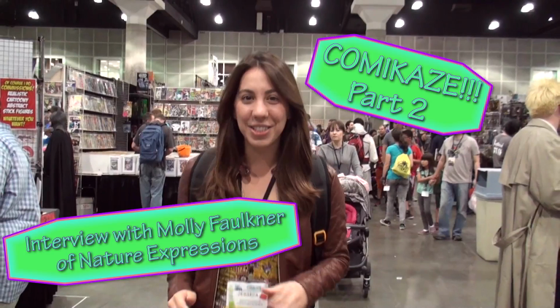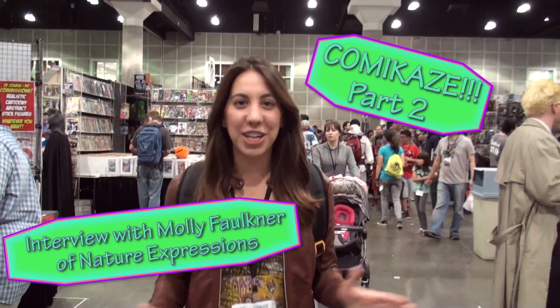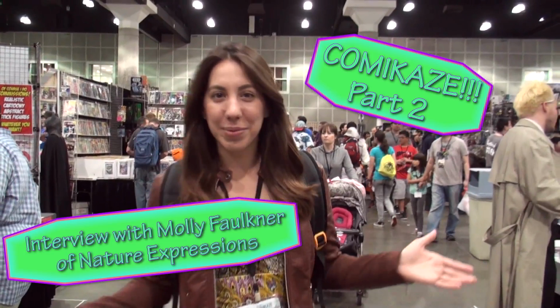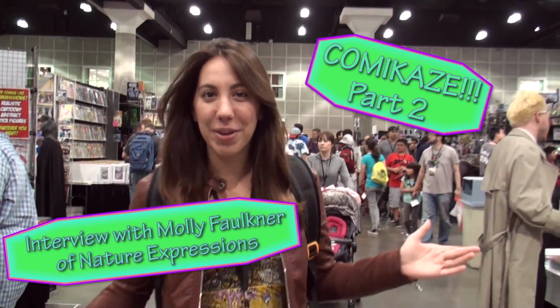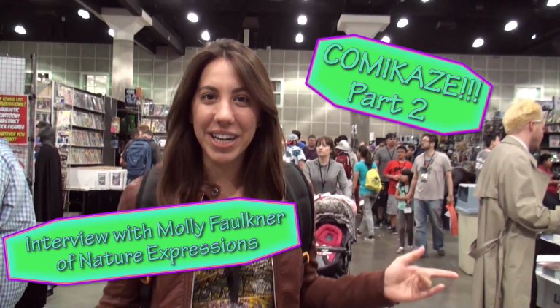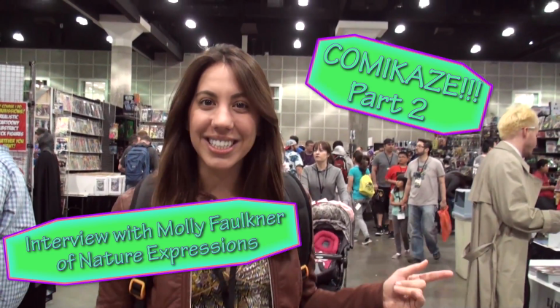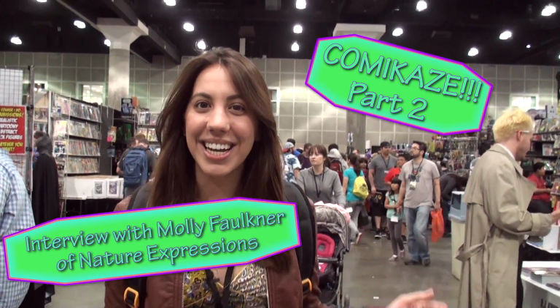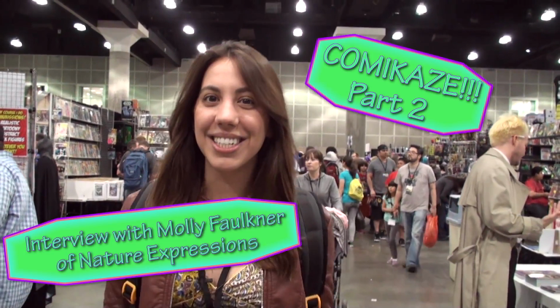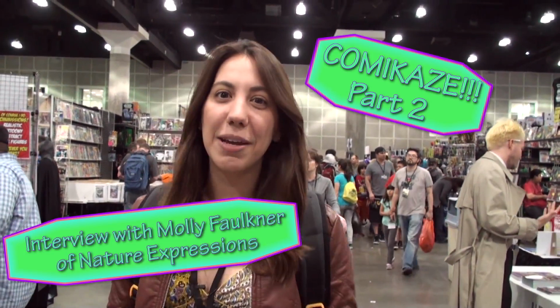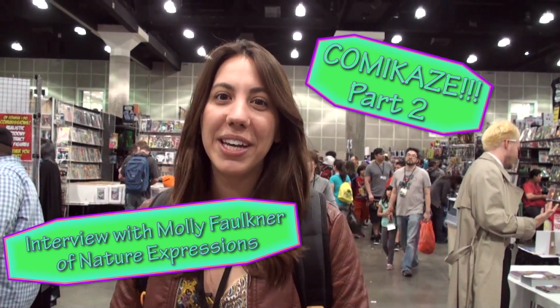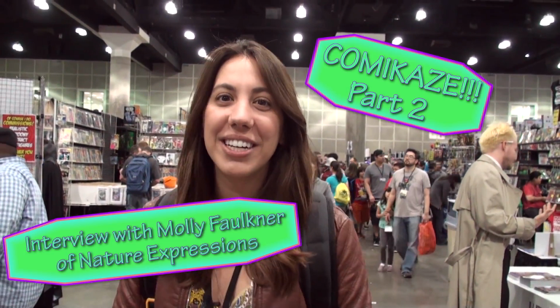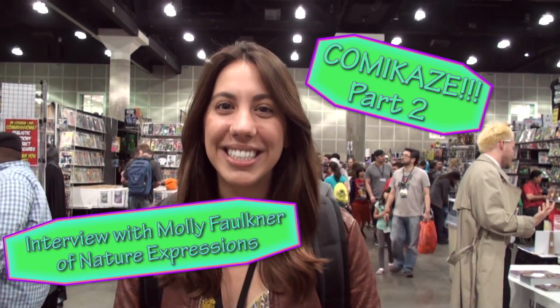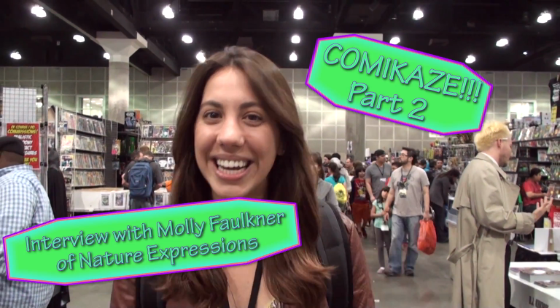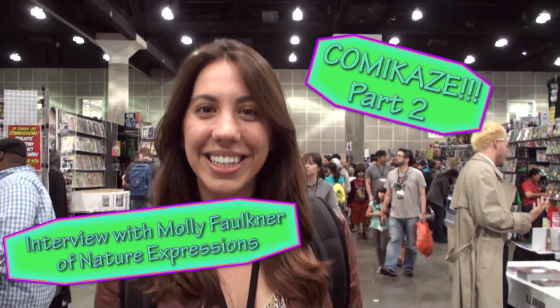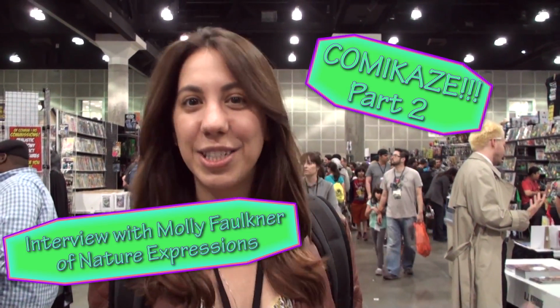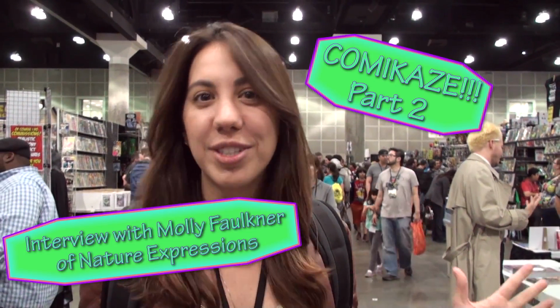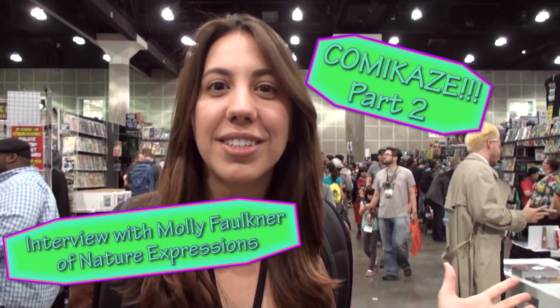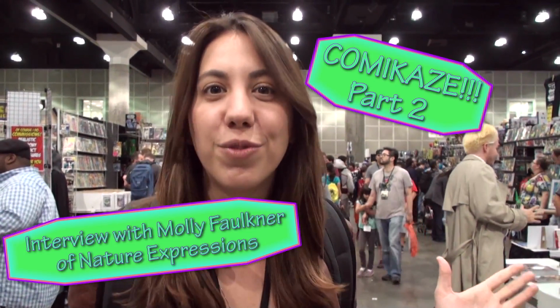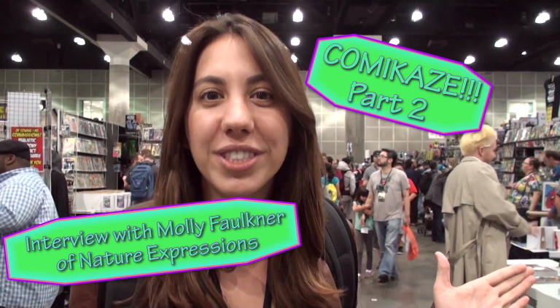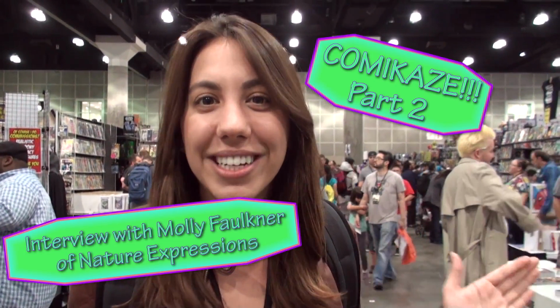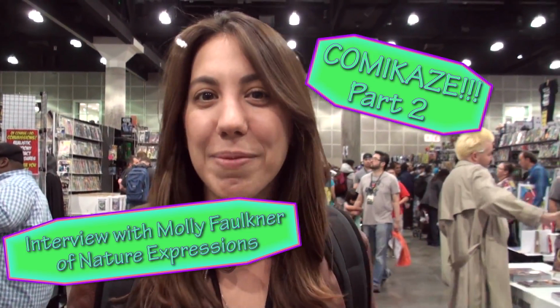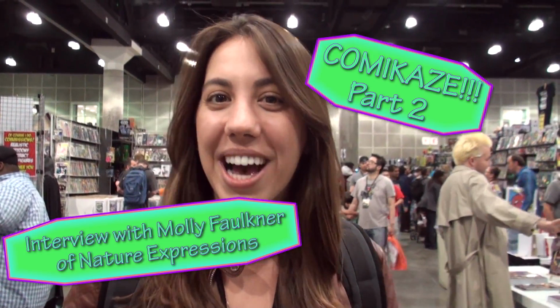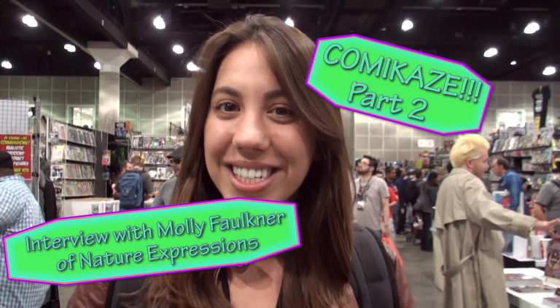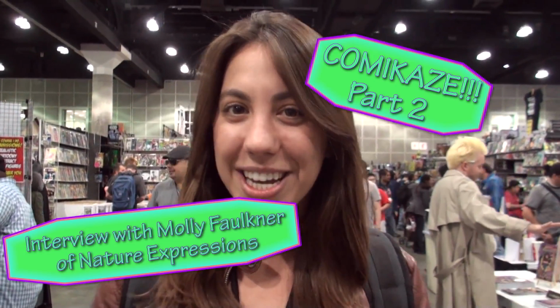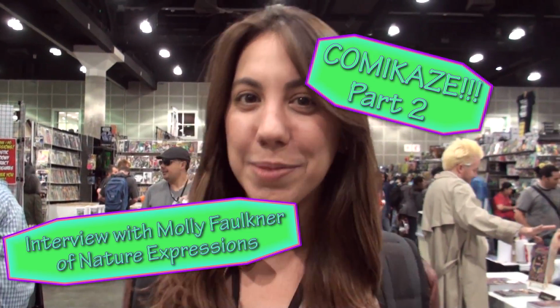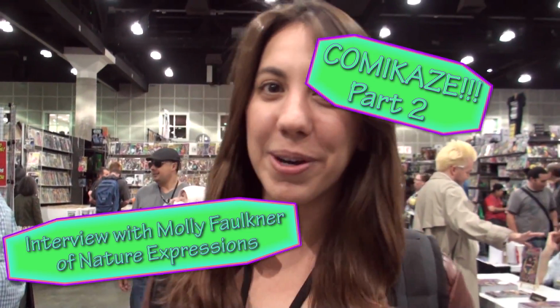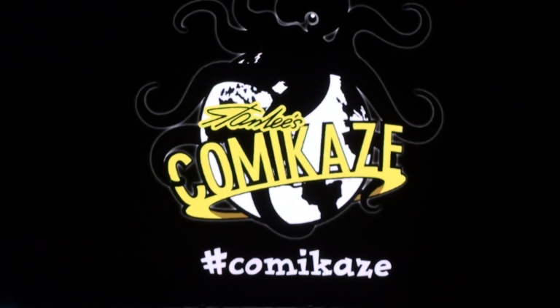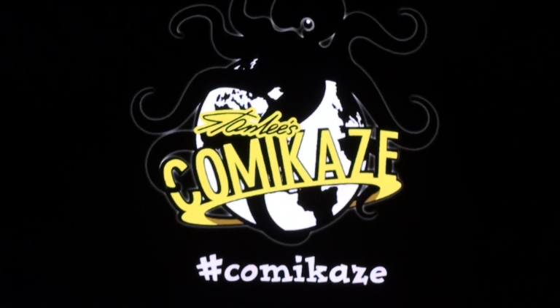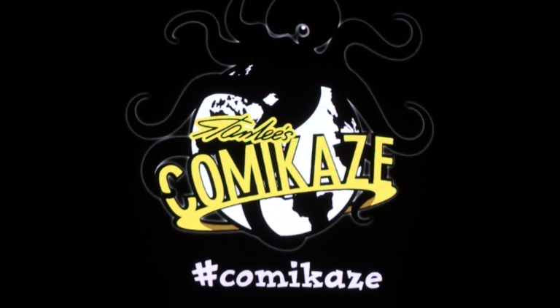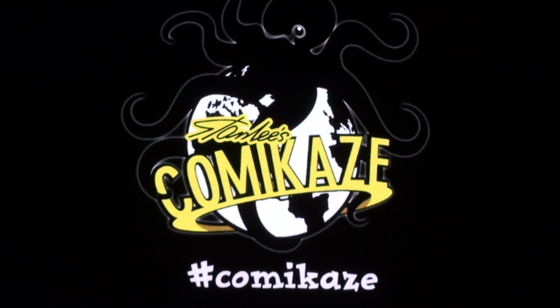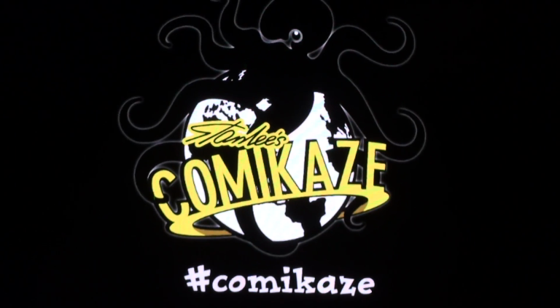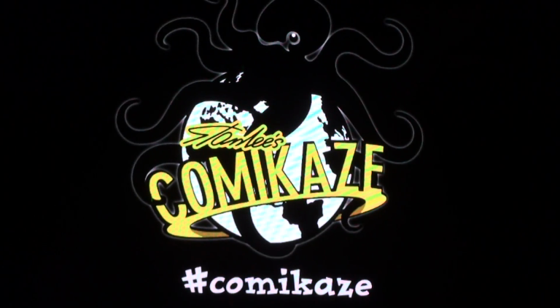This is Jess with Everyday Science and I am here at Stanley's 2014 Kamikaze Expo. Let's check it out.